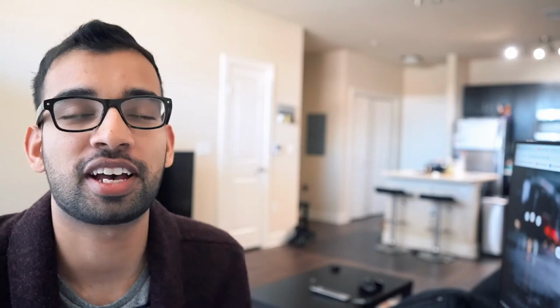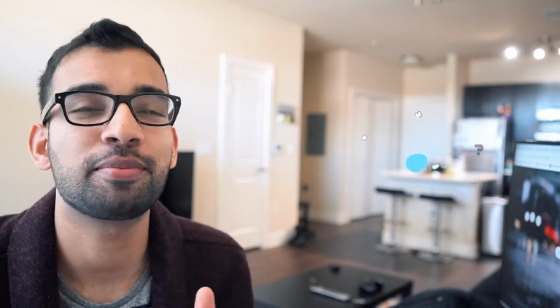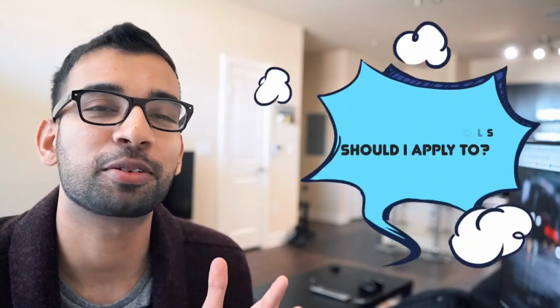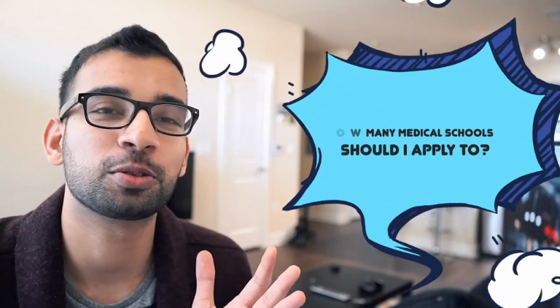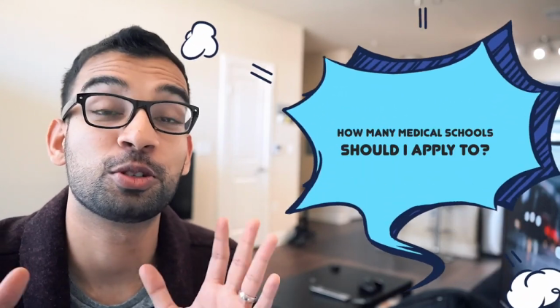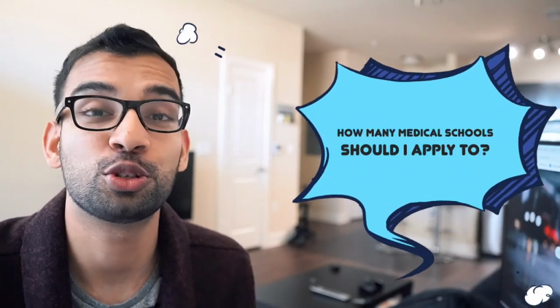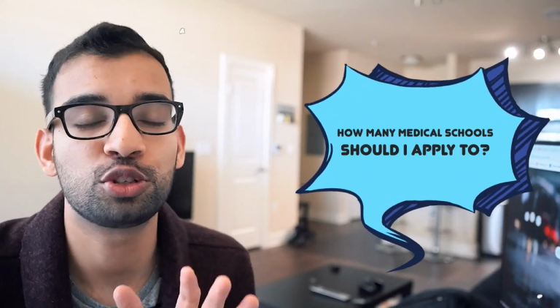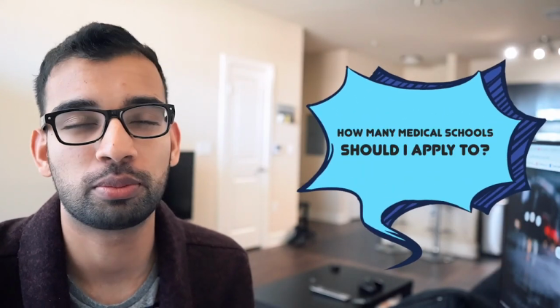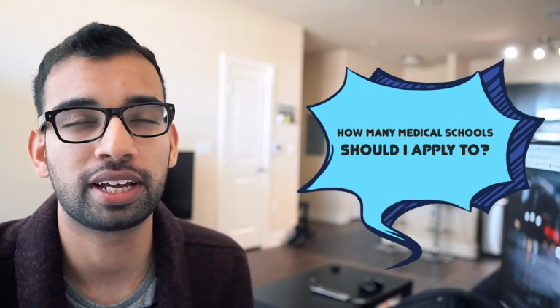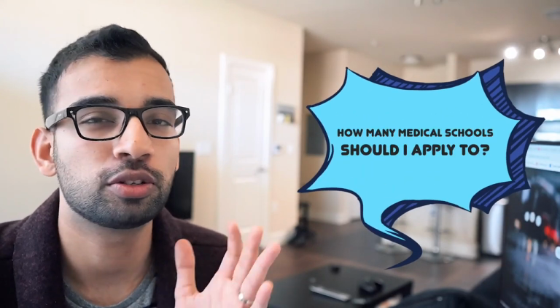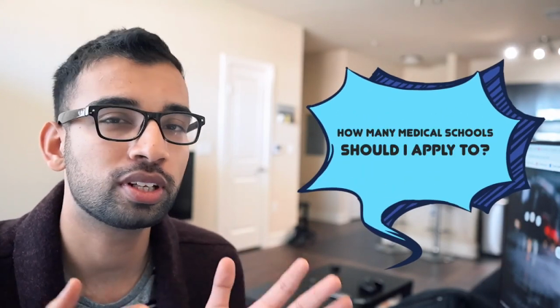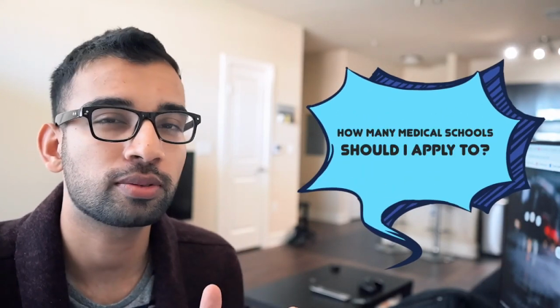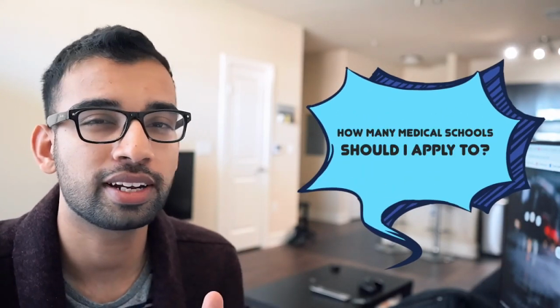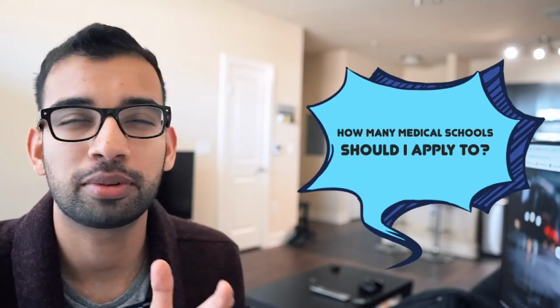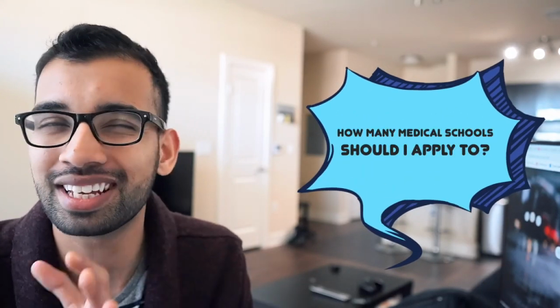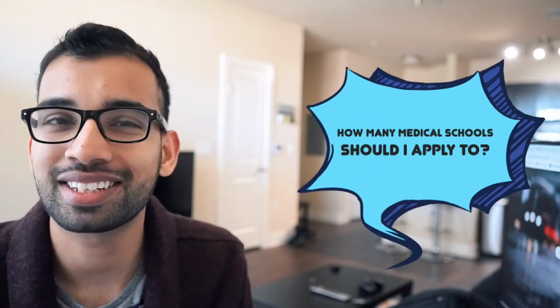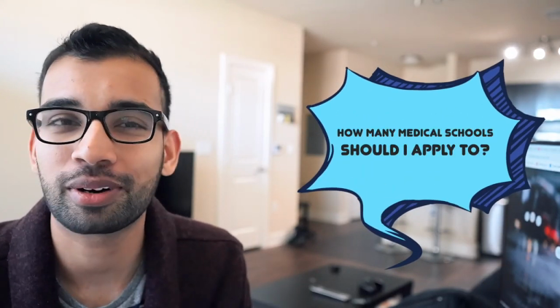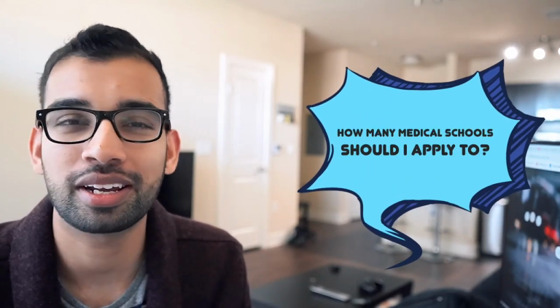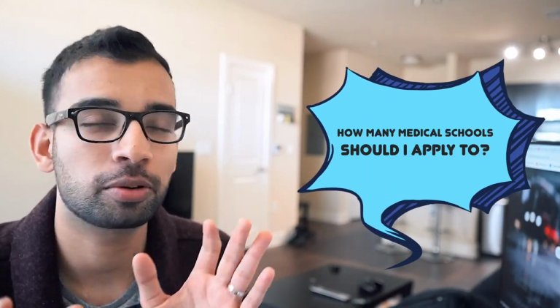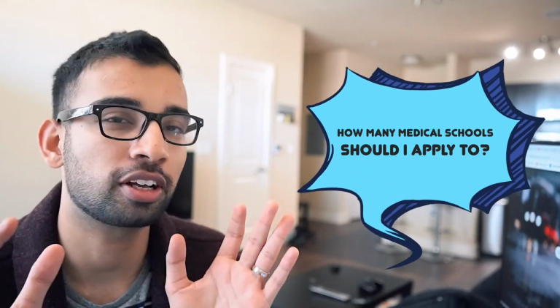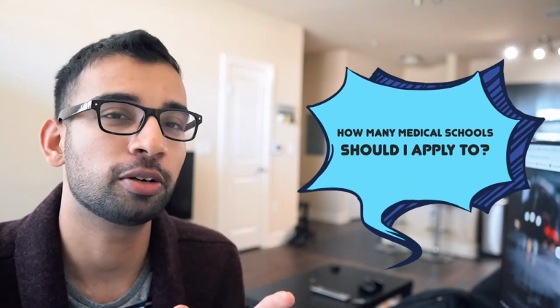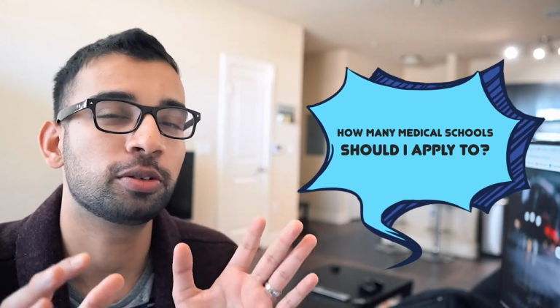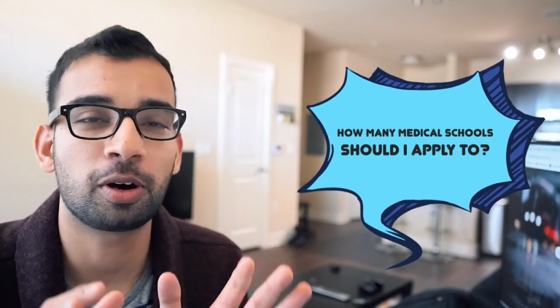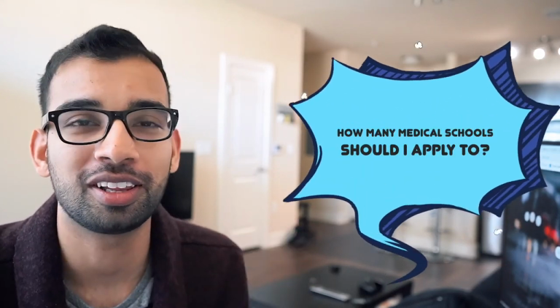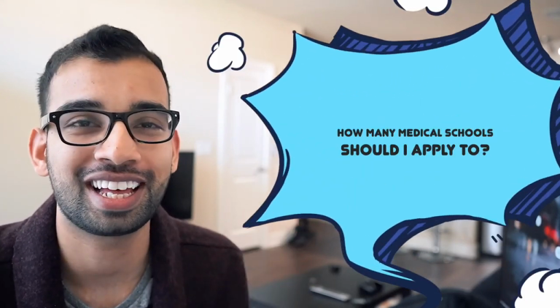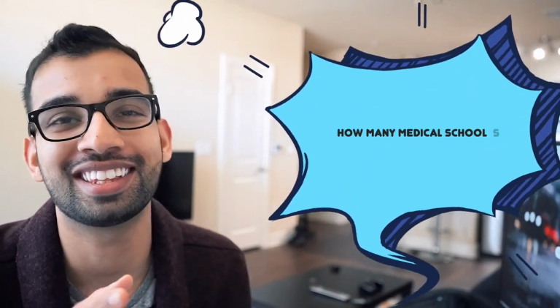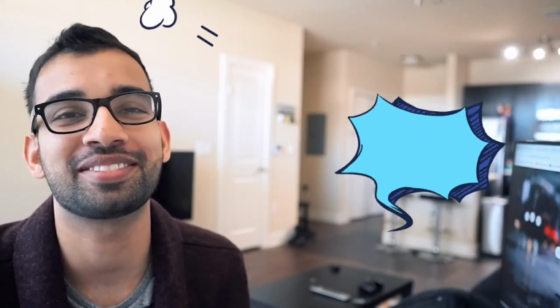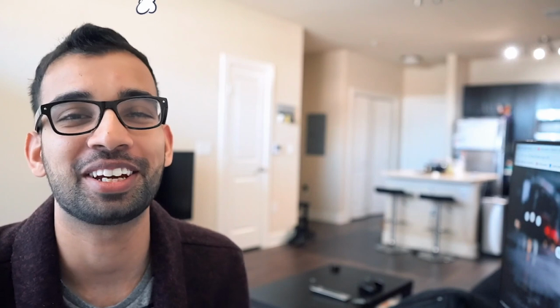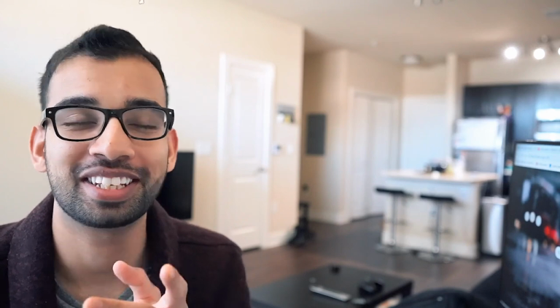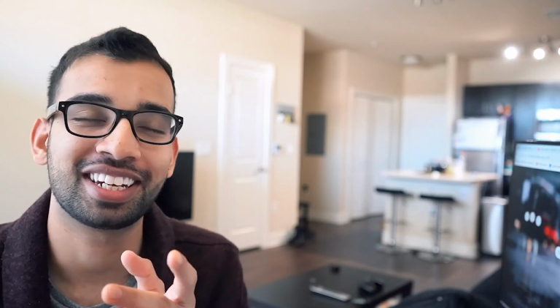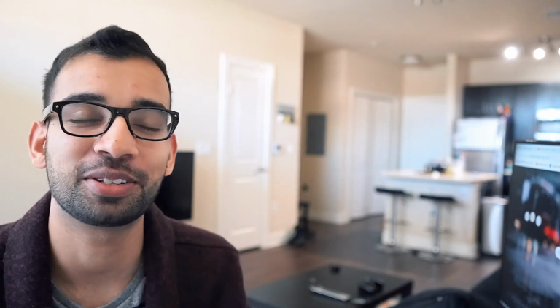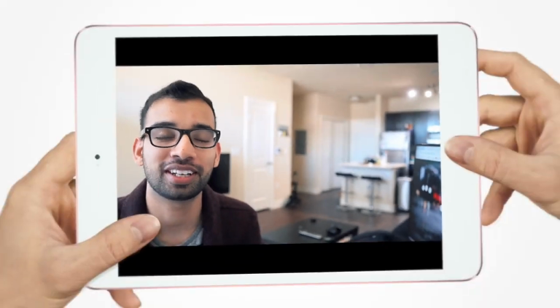So how many medical schools should you apply to? What's the right number? Is there a right number? We're going to go through all of that in this video.